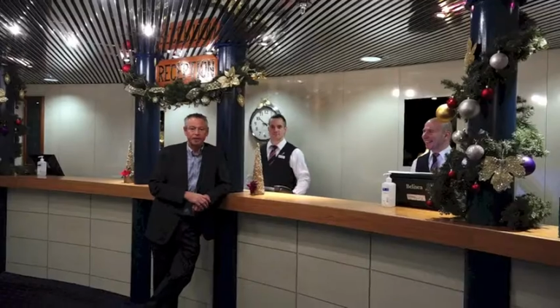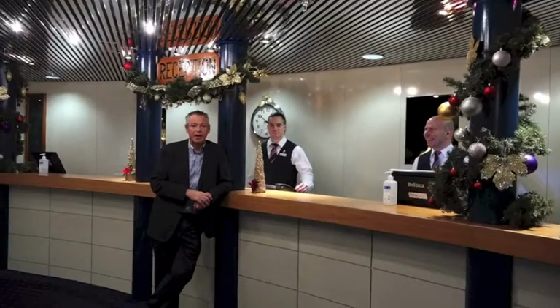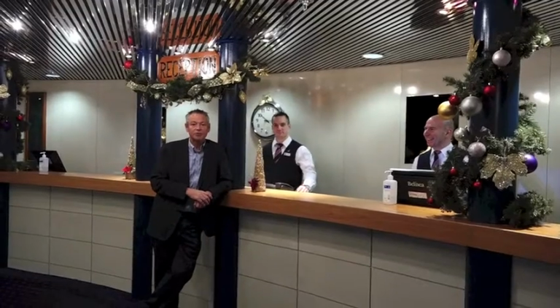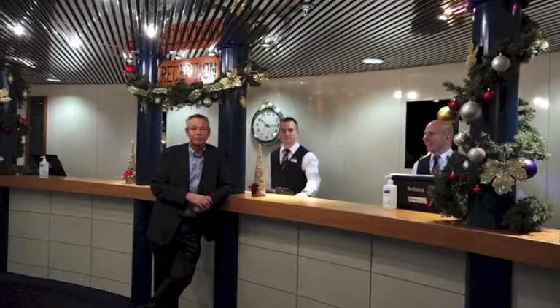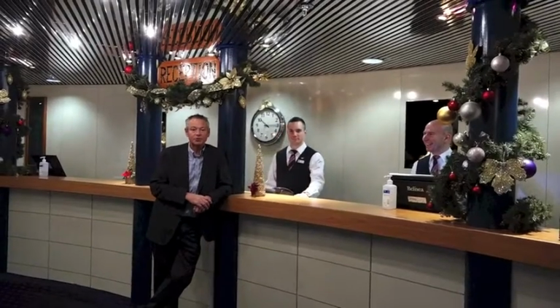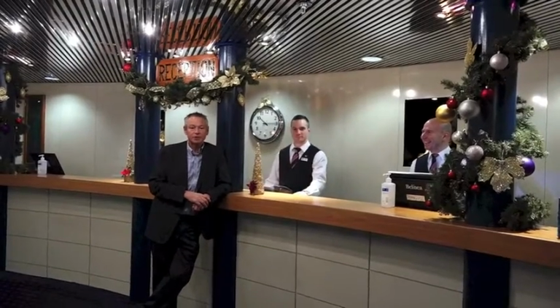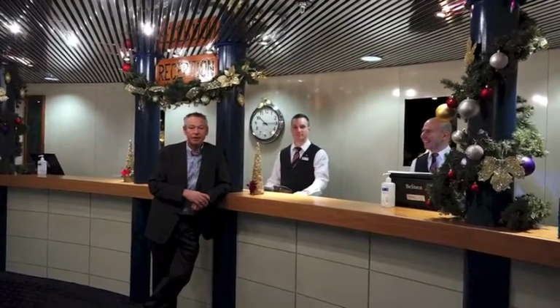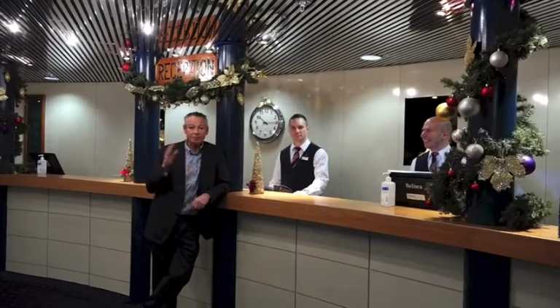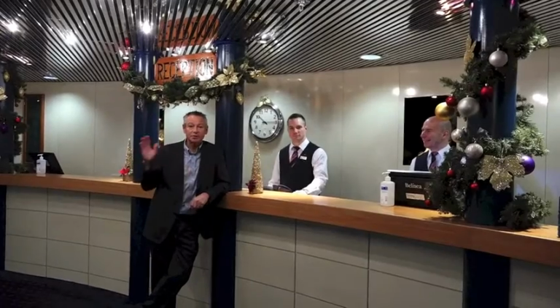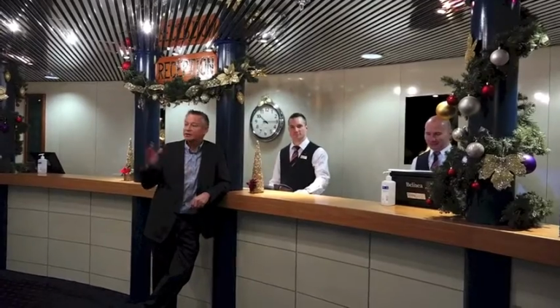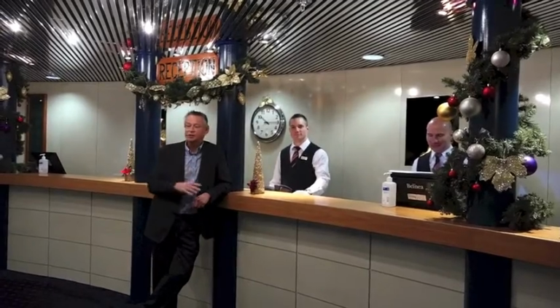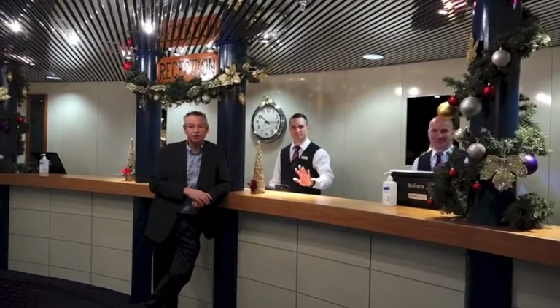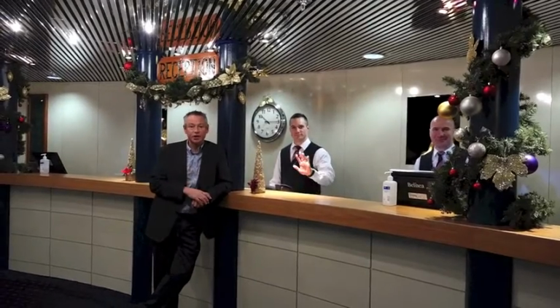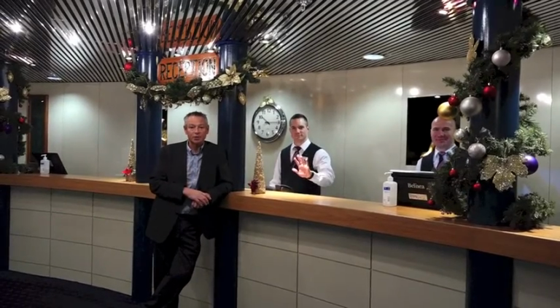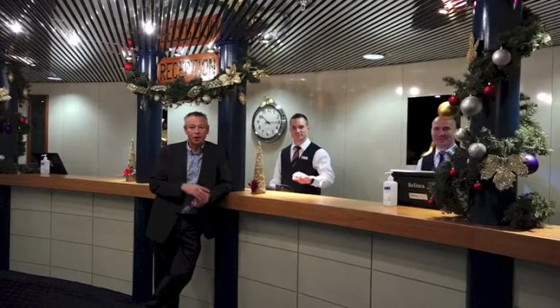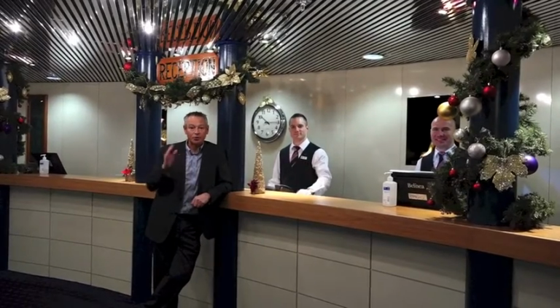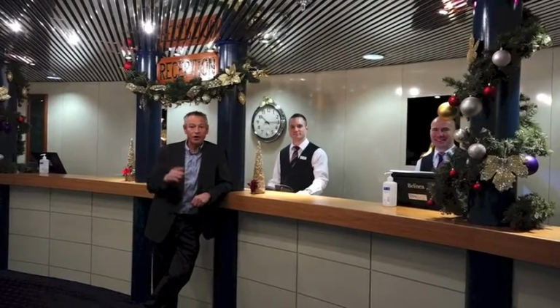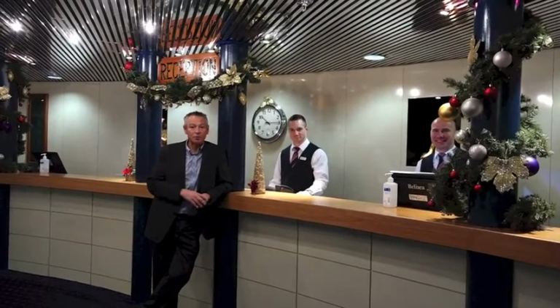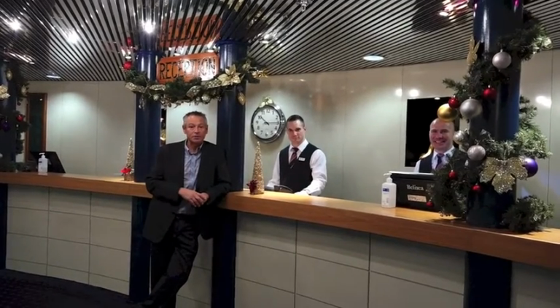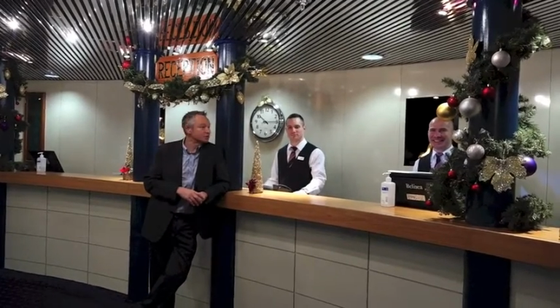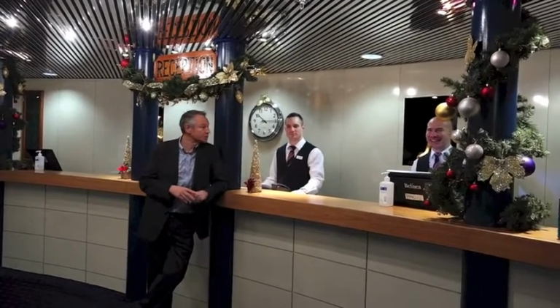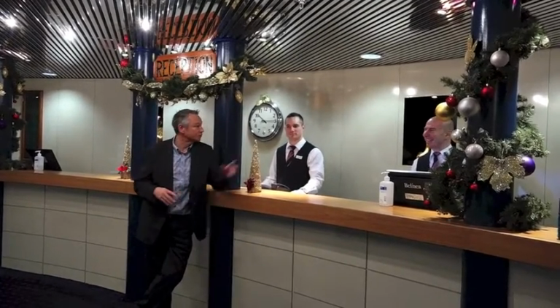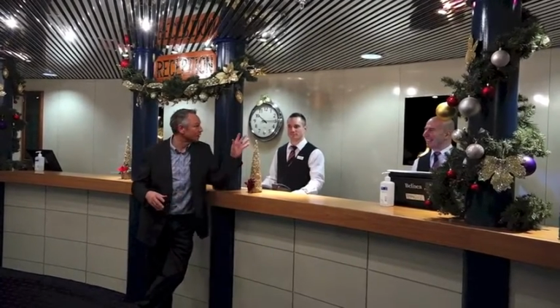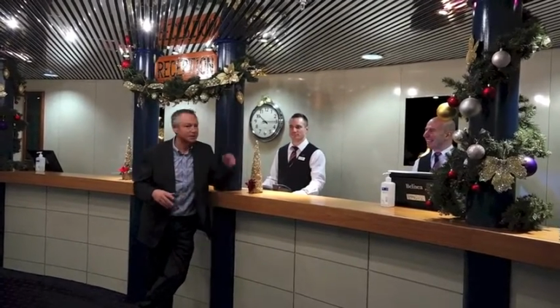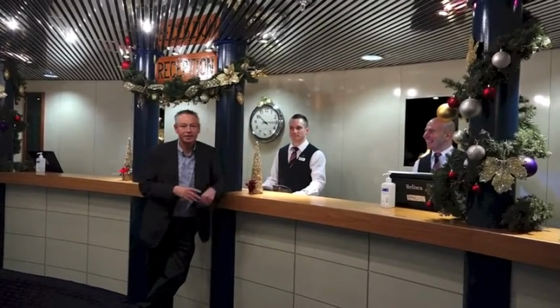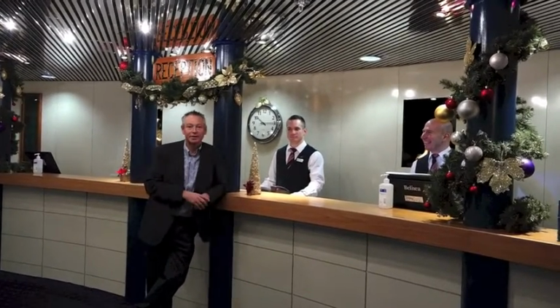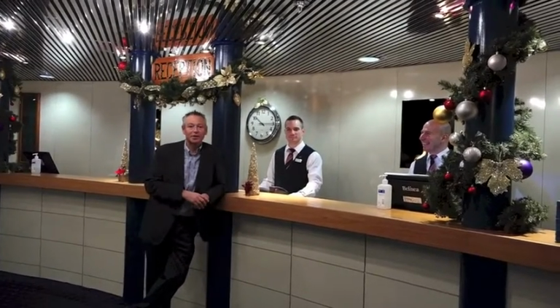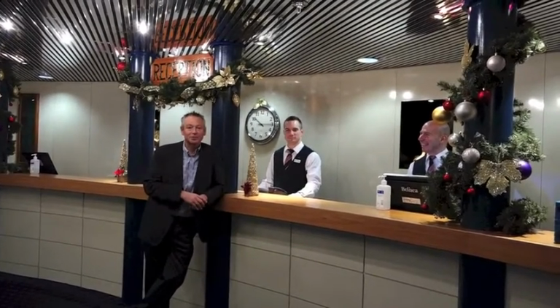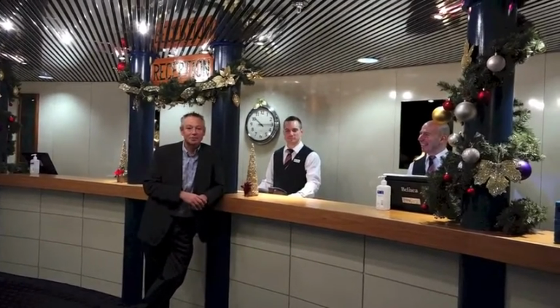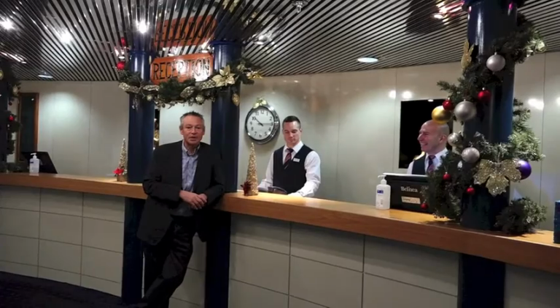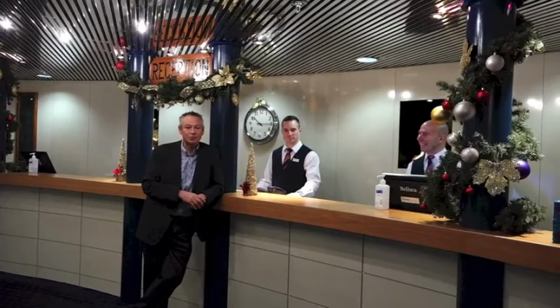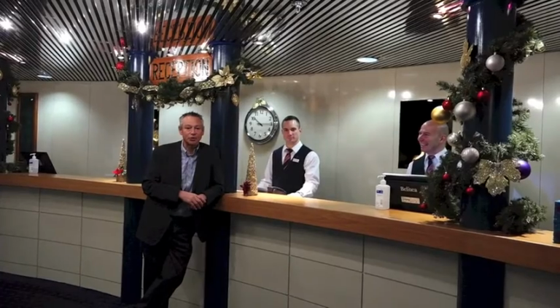Here at the reception, the absolute centre of the ship, and great help and assistance from the guys here at the reception desk for you.